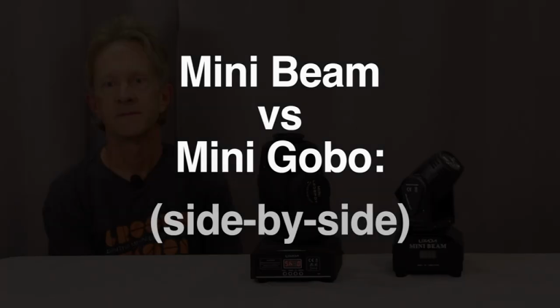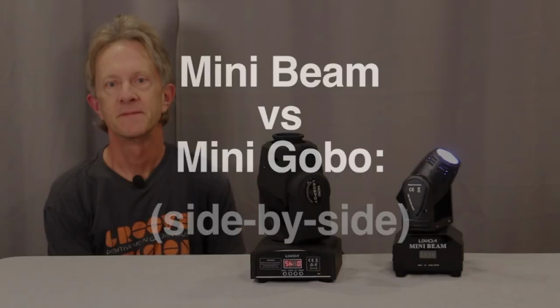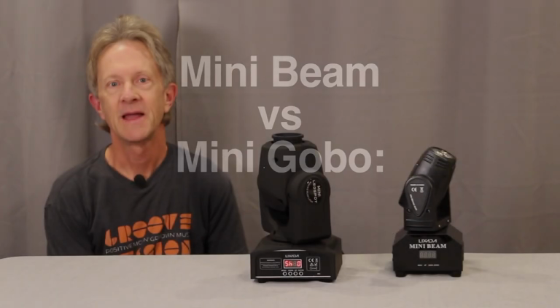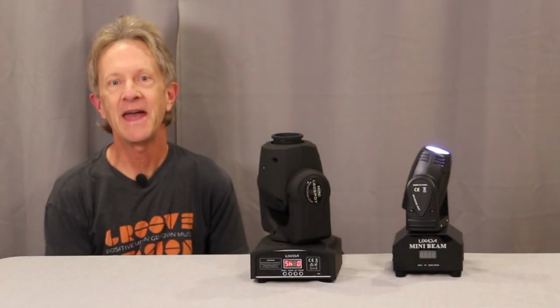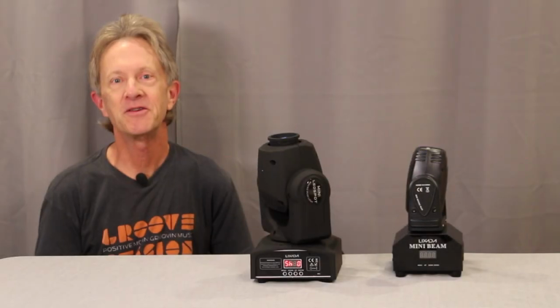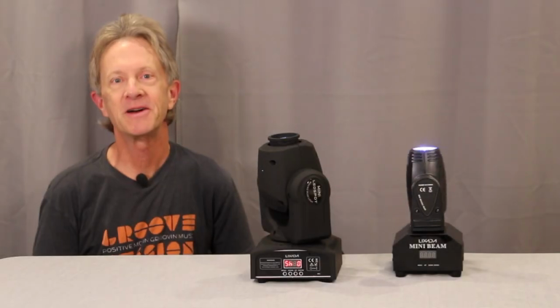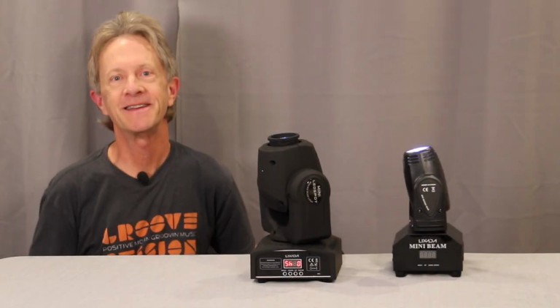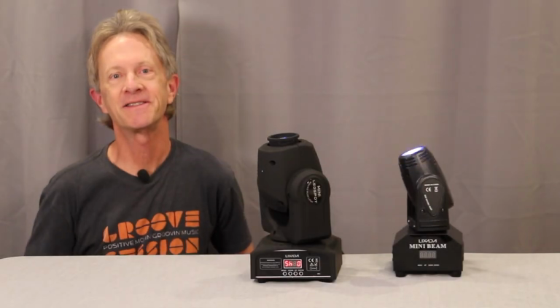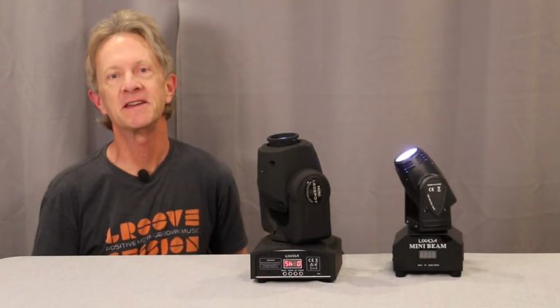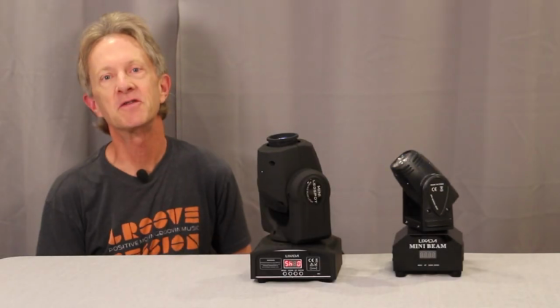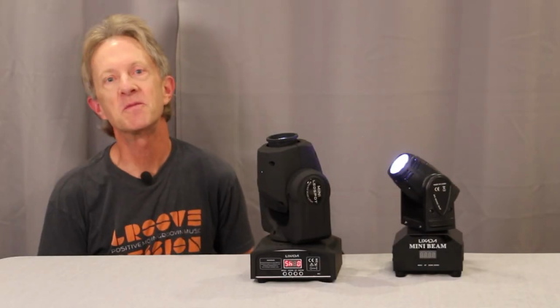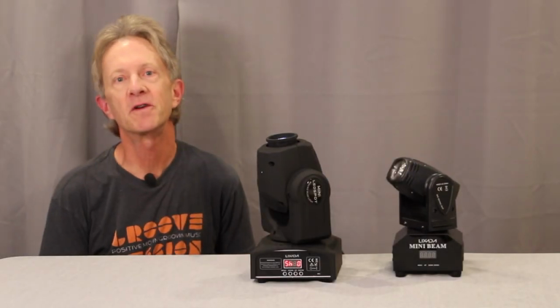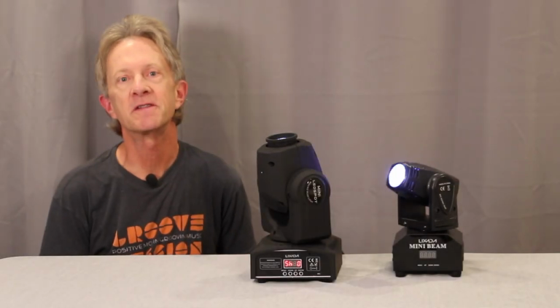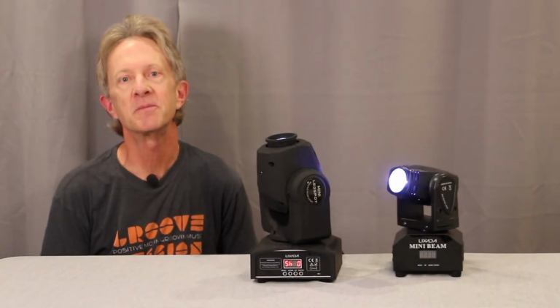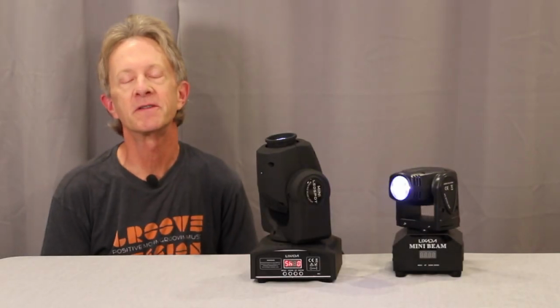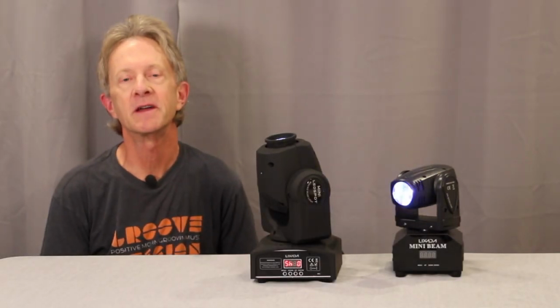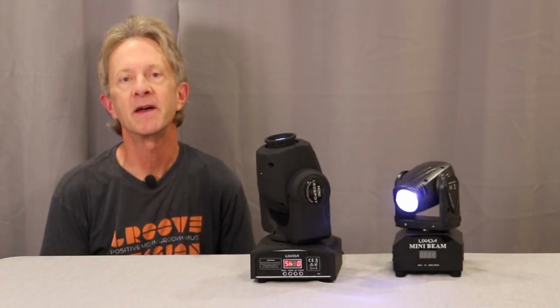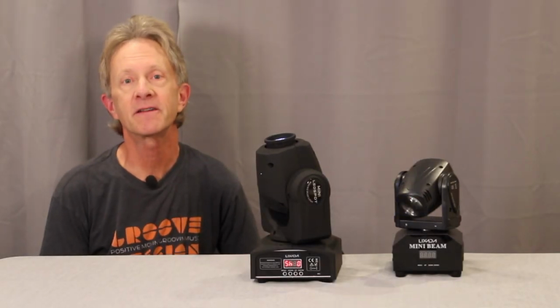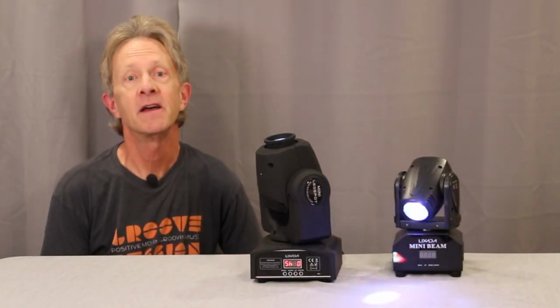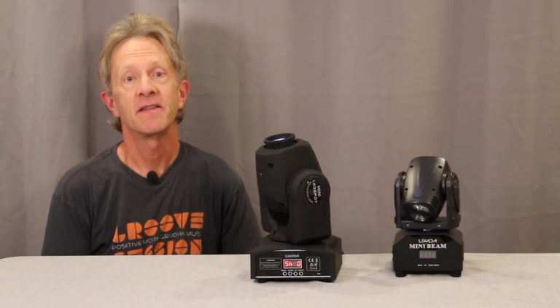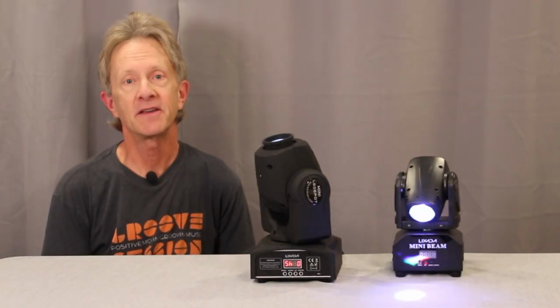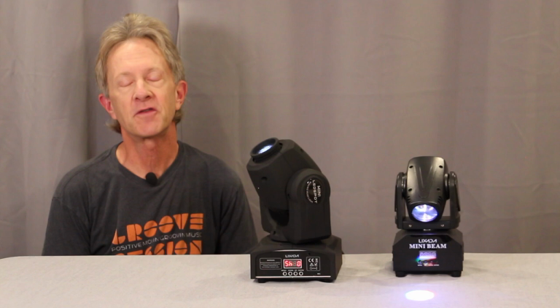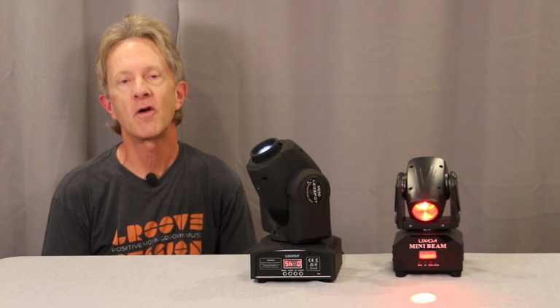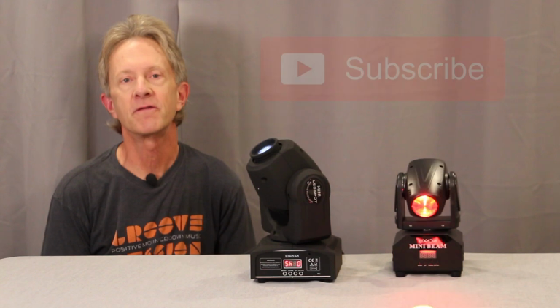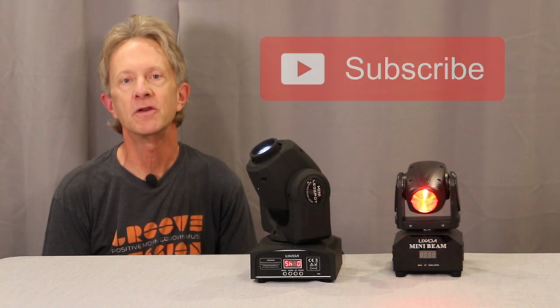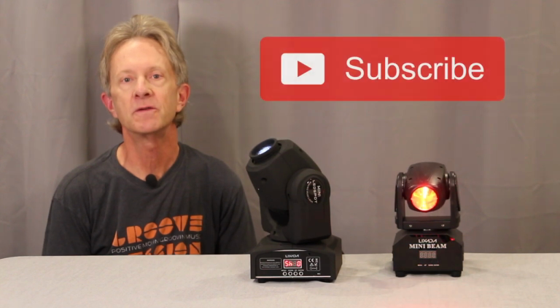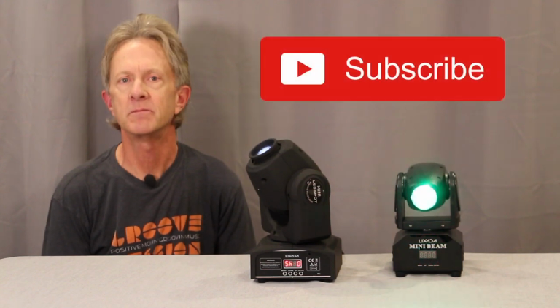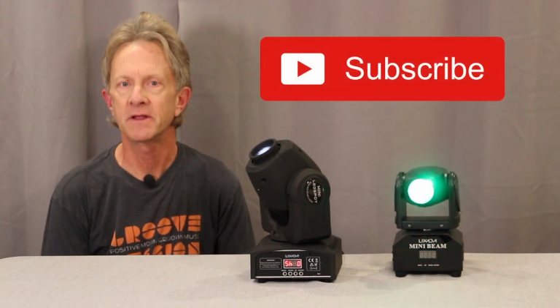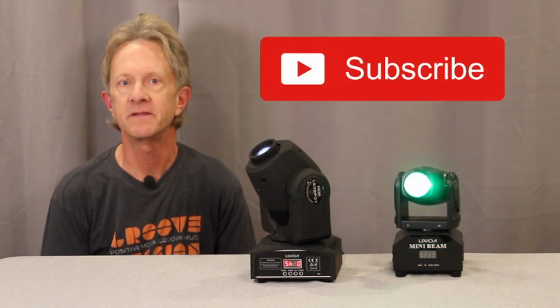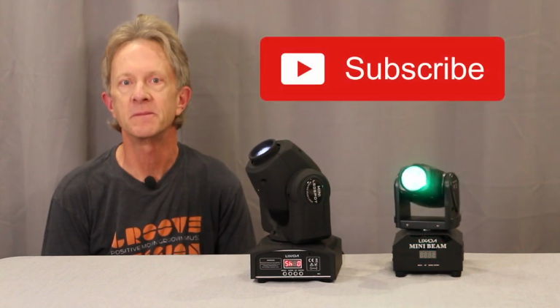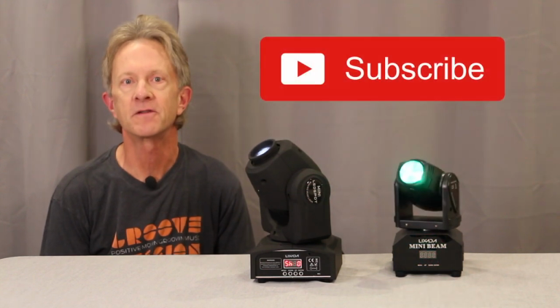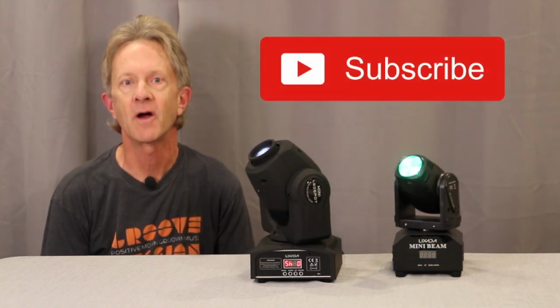Hey everybody, it's Steve with More Simple DMX. Thanks for all the views and please subscribe.